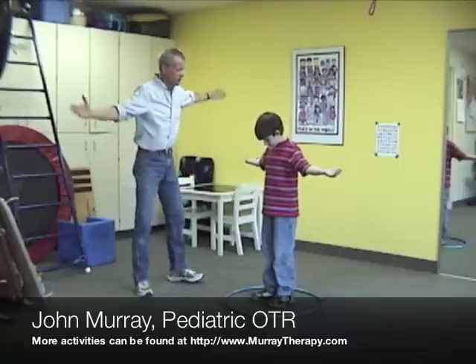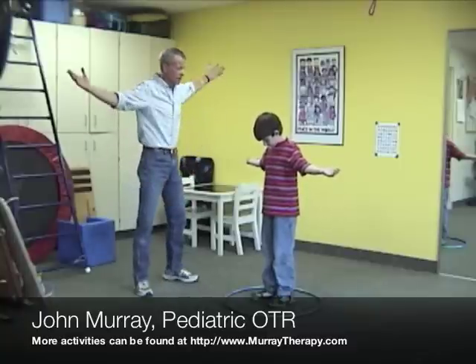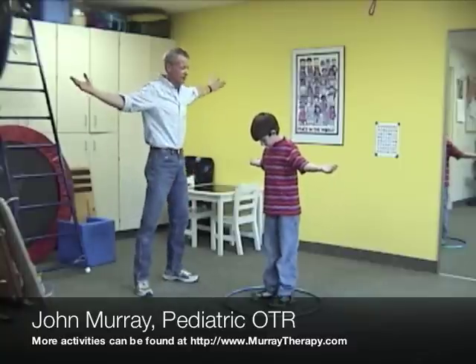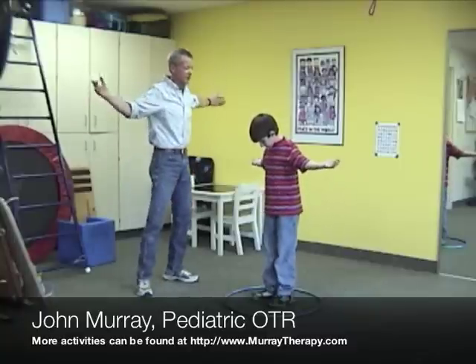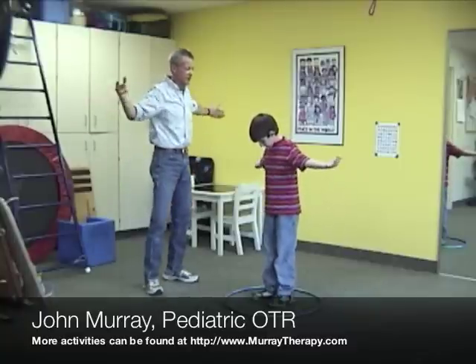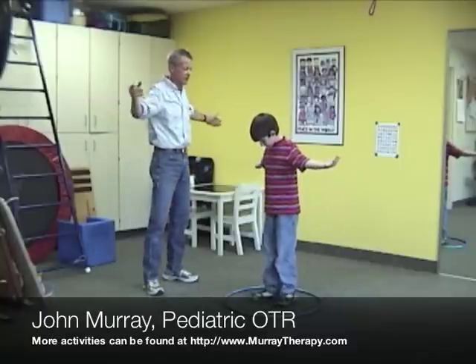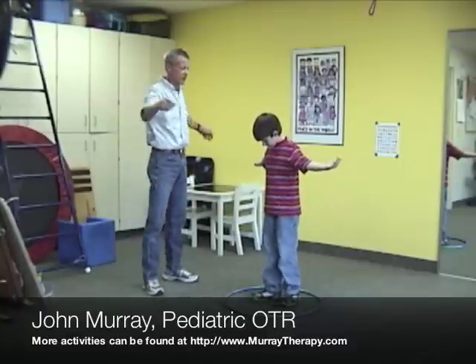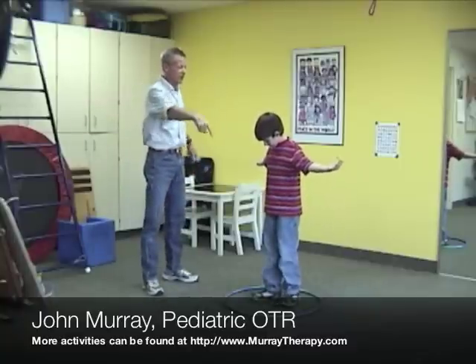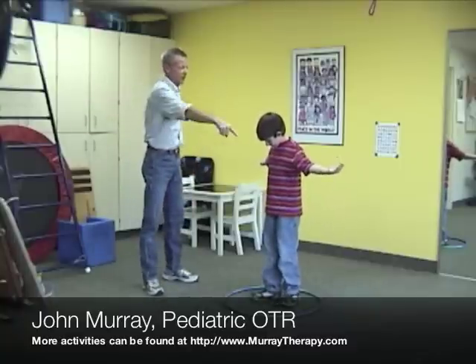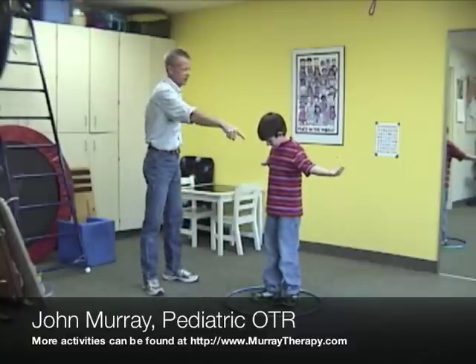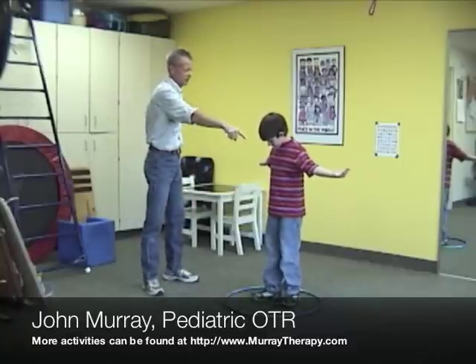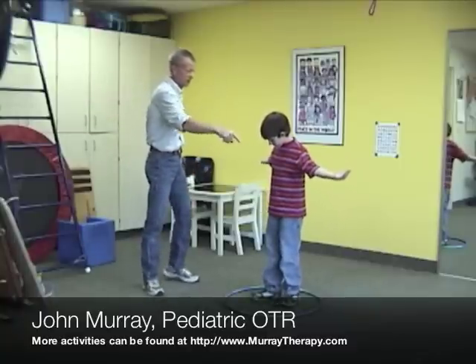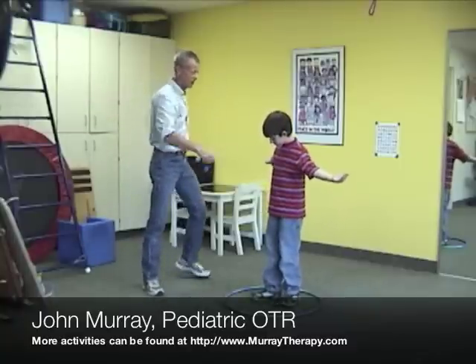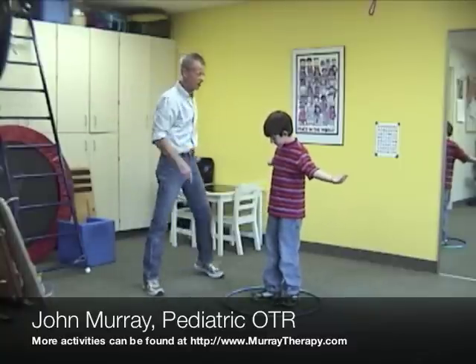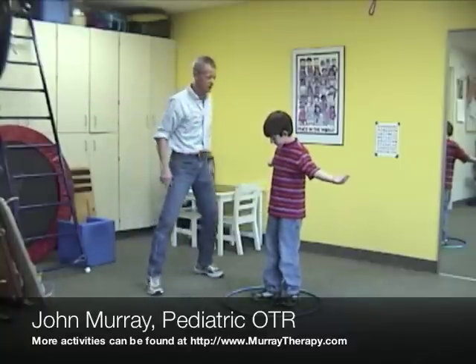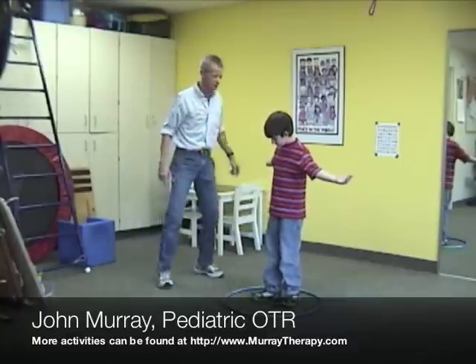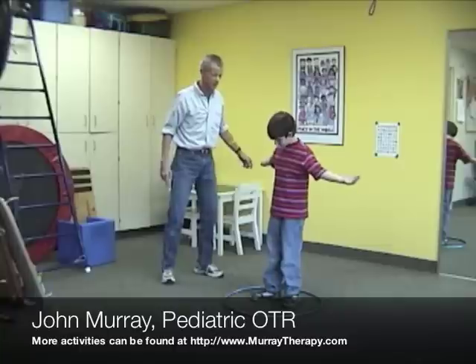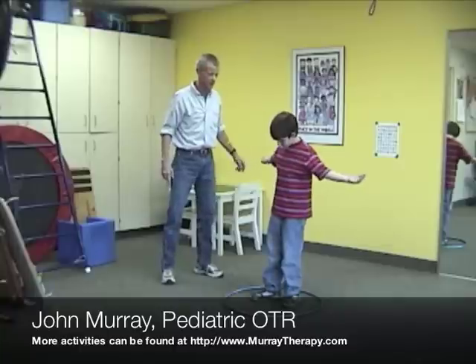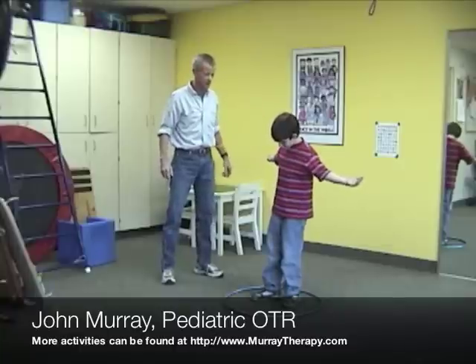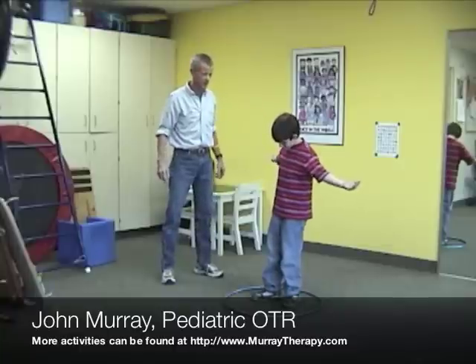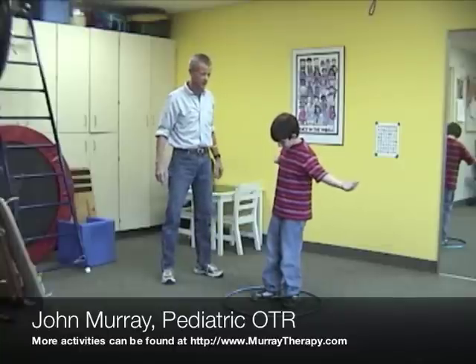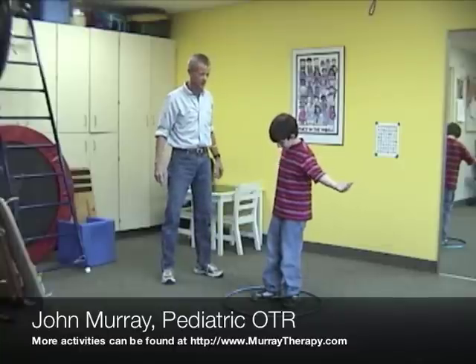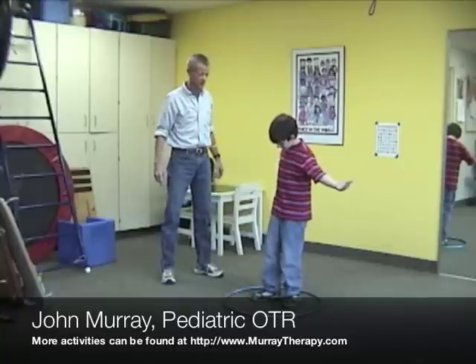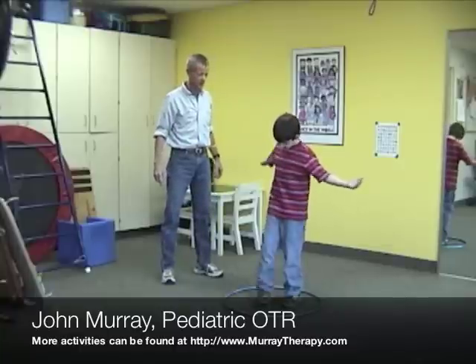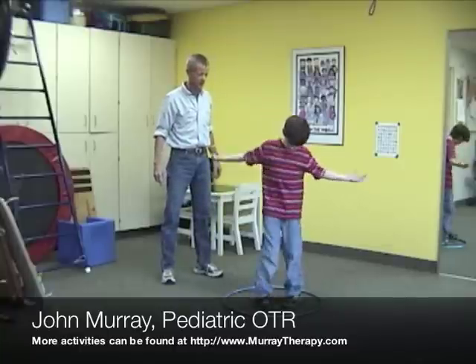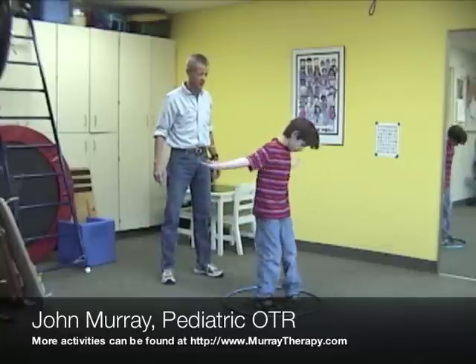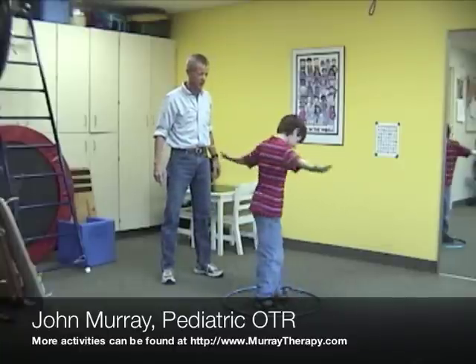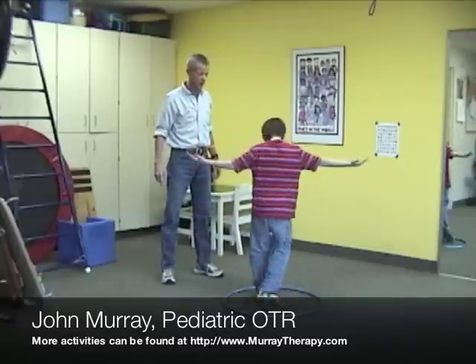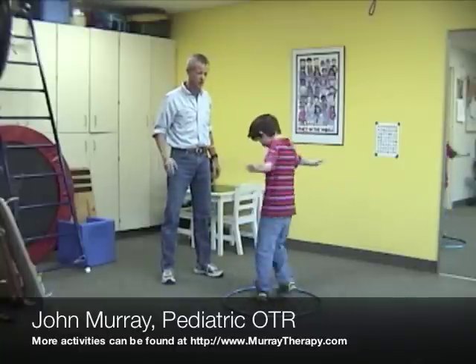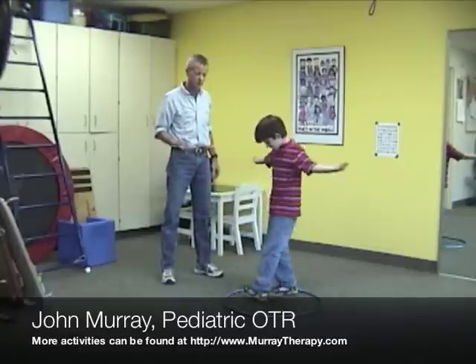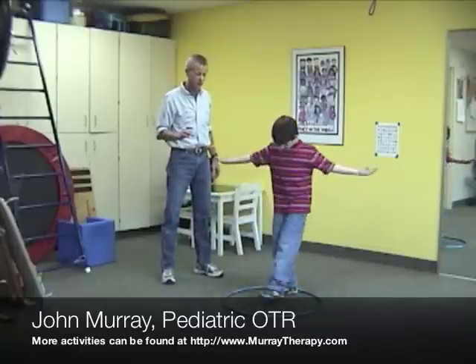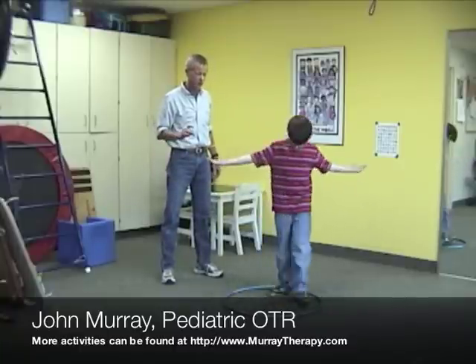Ready Charlie? We are going to the left. Ready? Give a spin — a little slower.